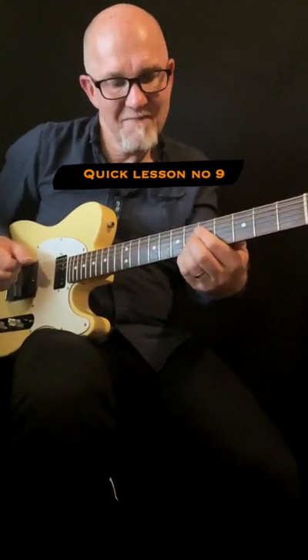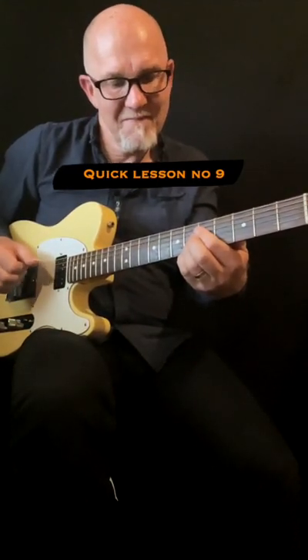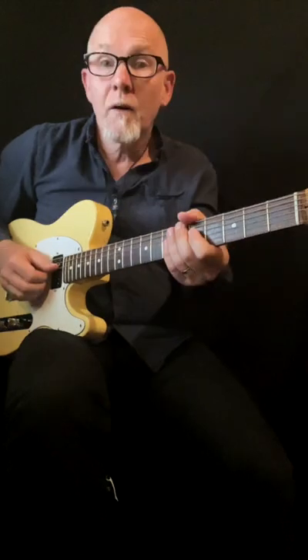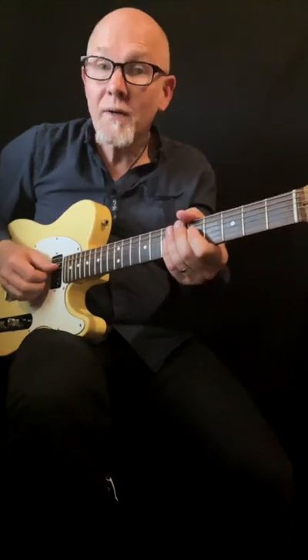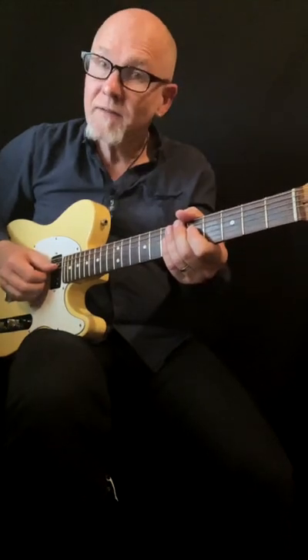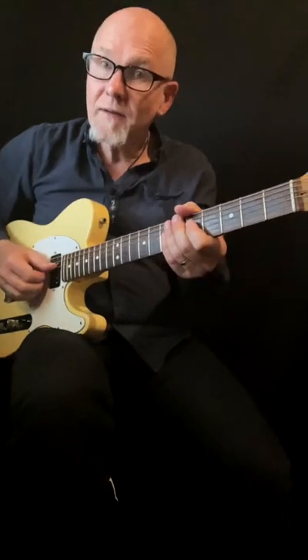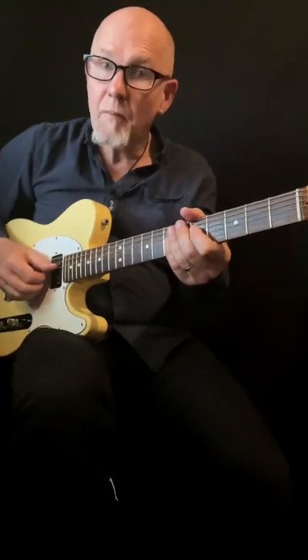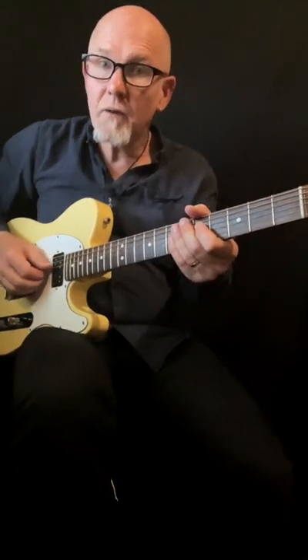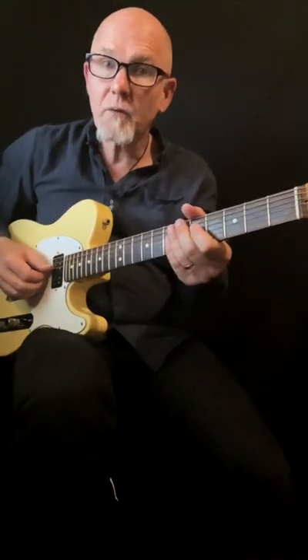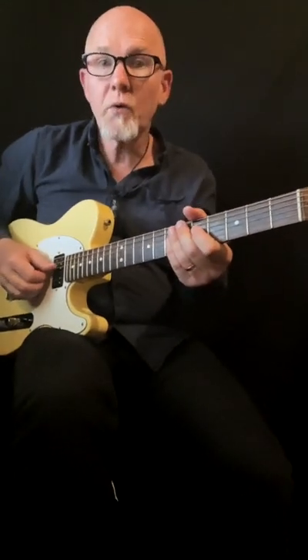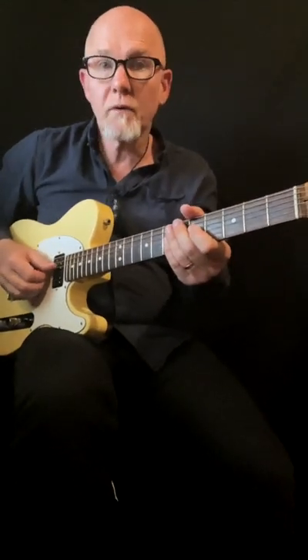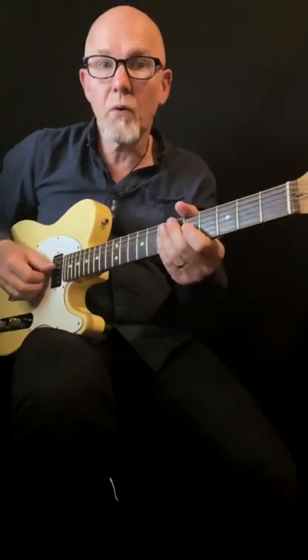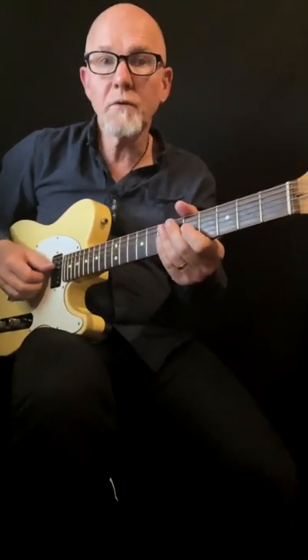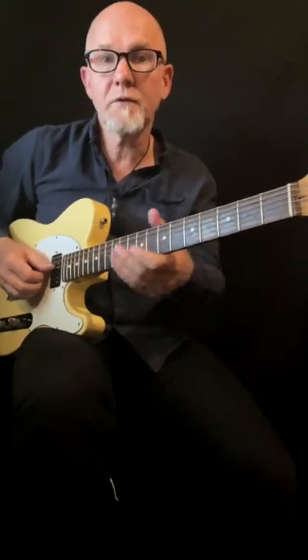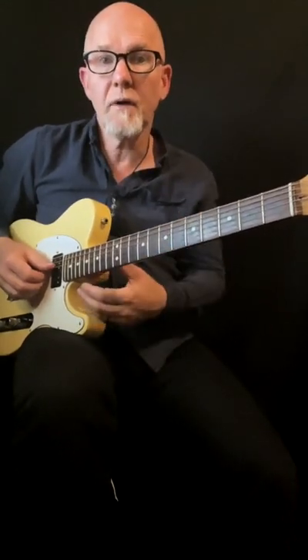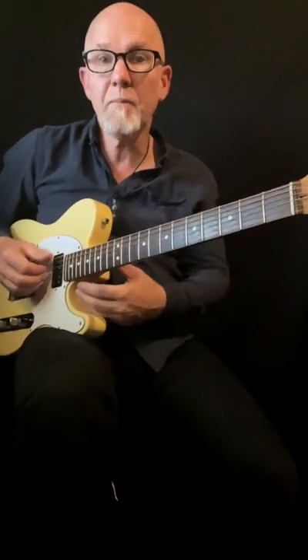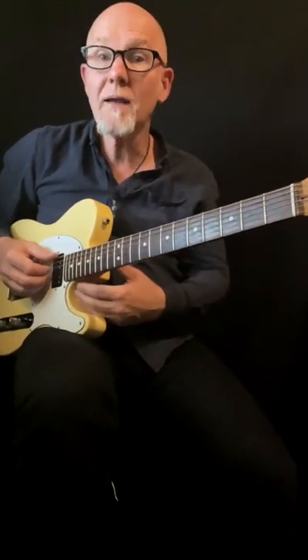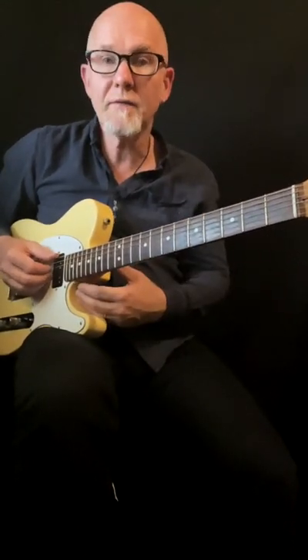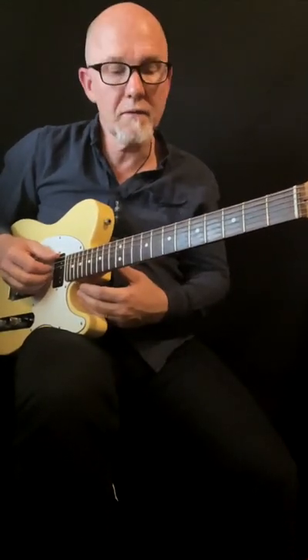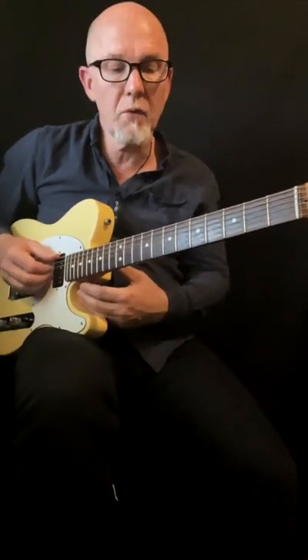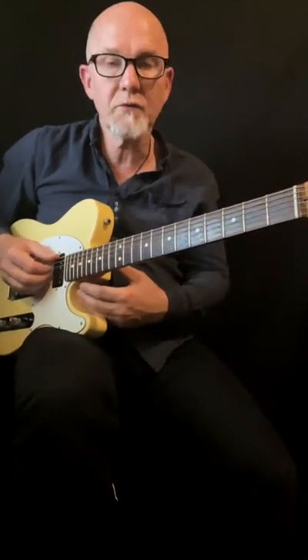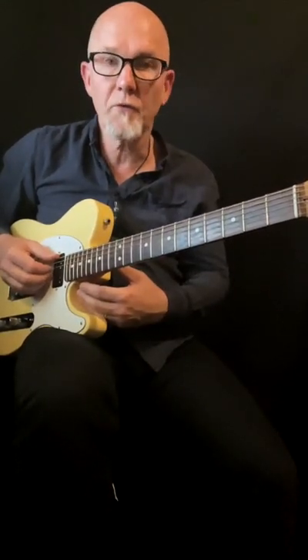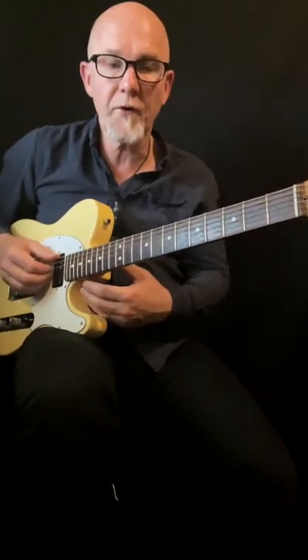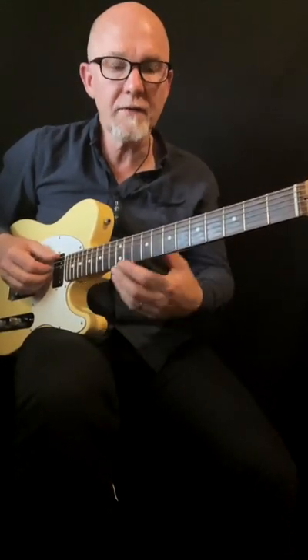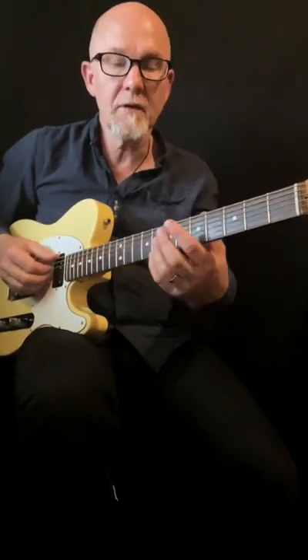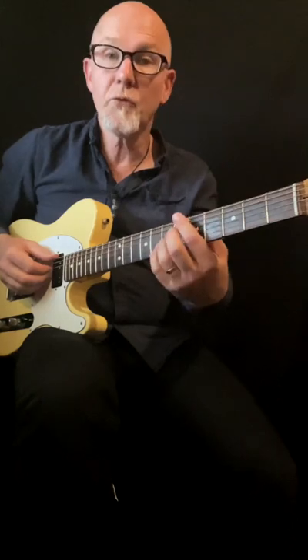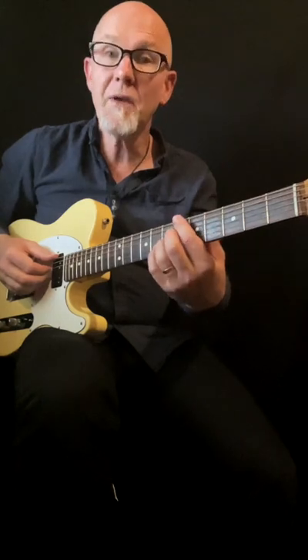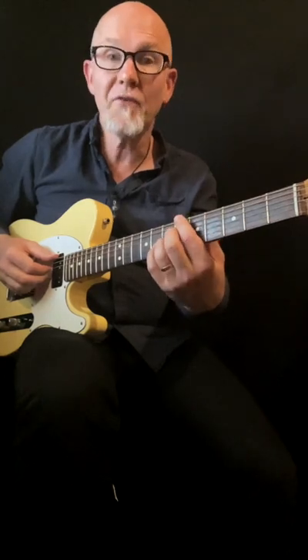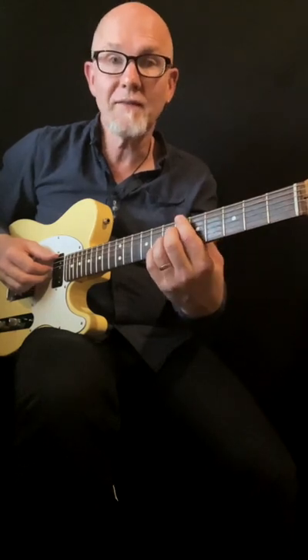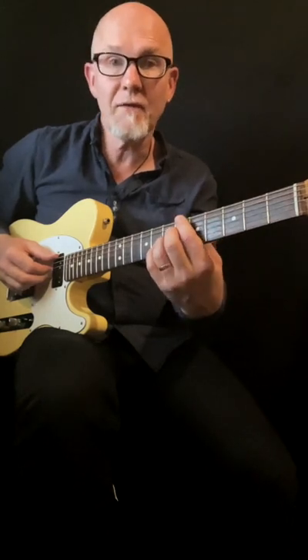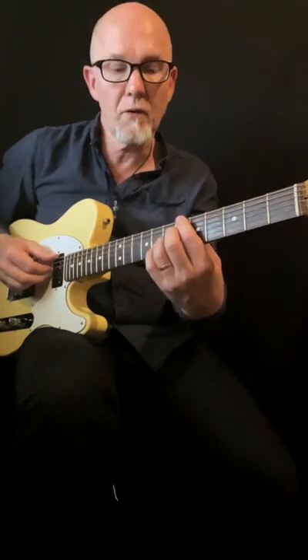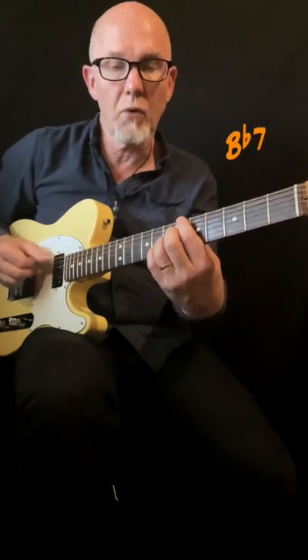Quick lesson about Quartal Chords. I play this chord solo phrase to a Bb7 chord.